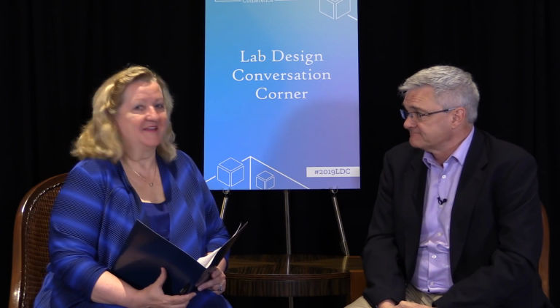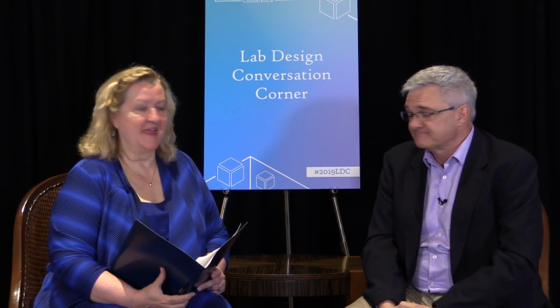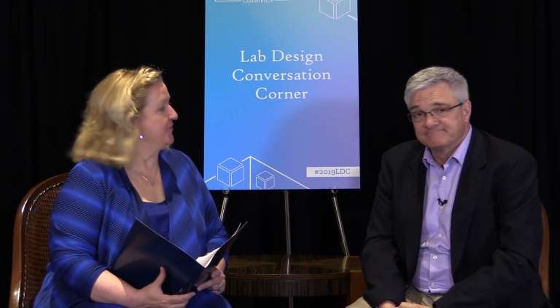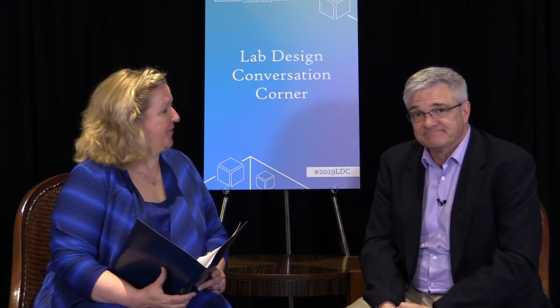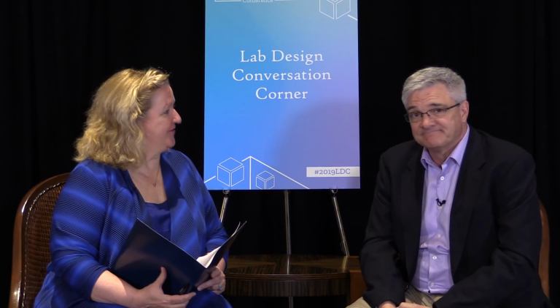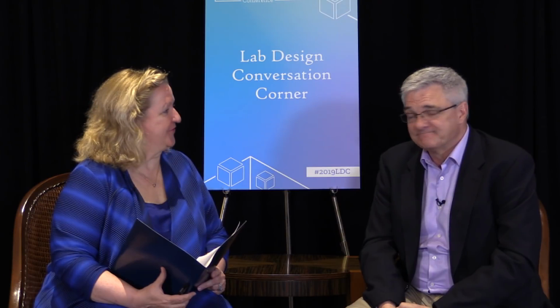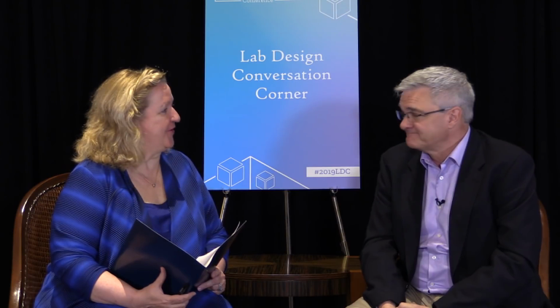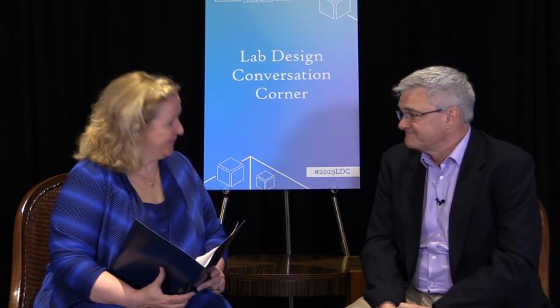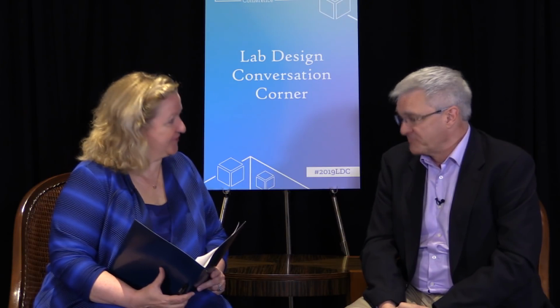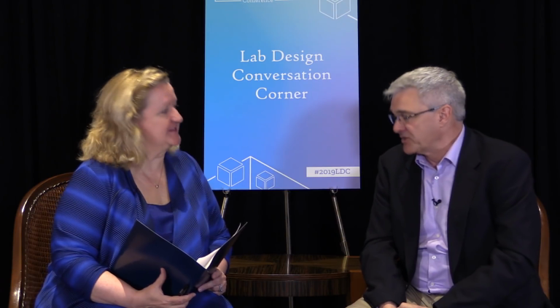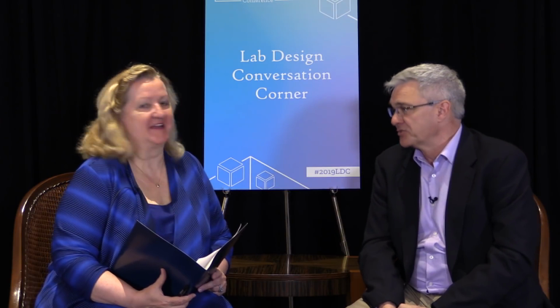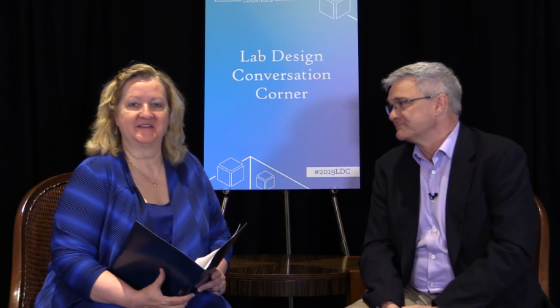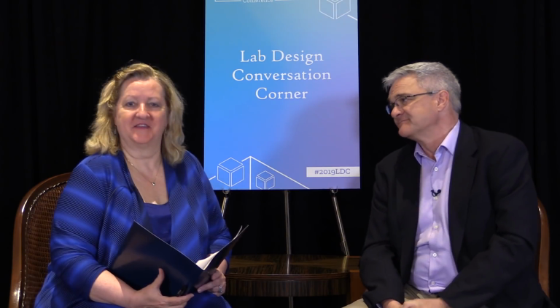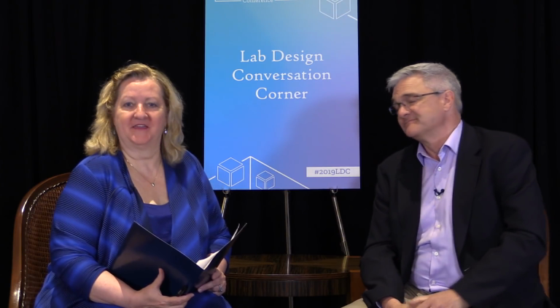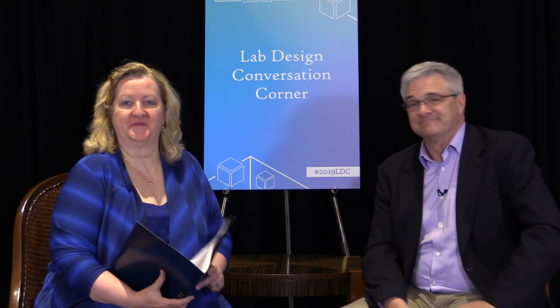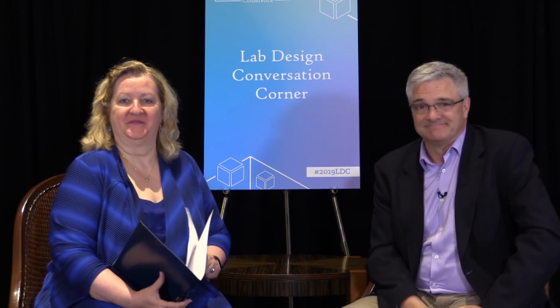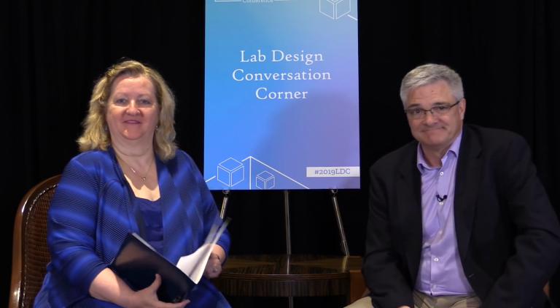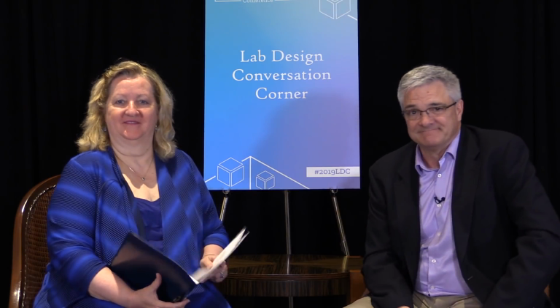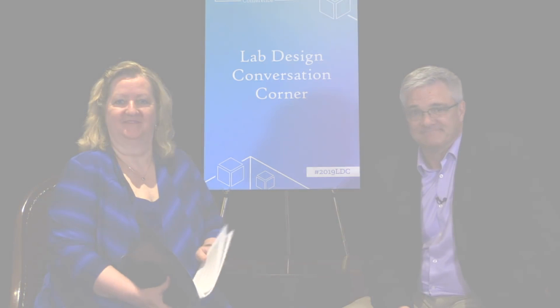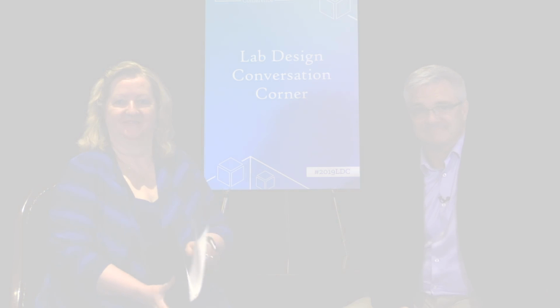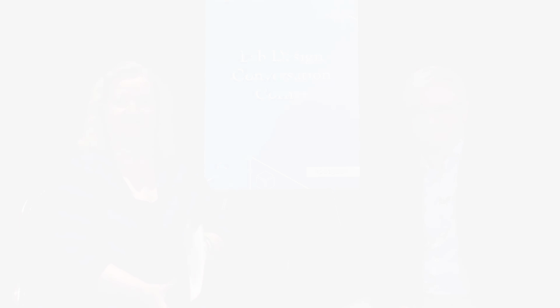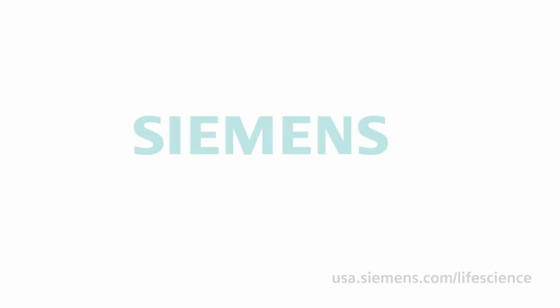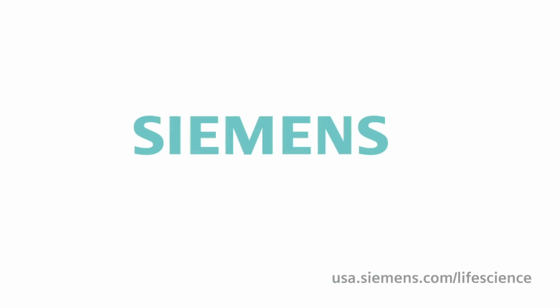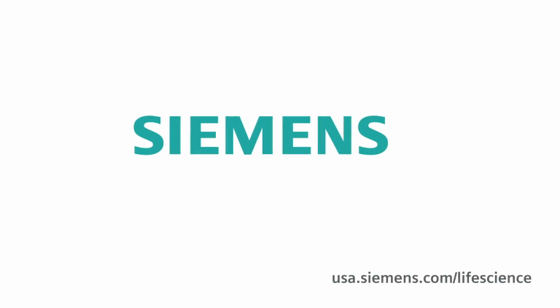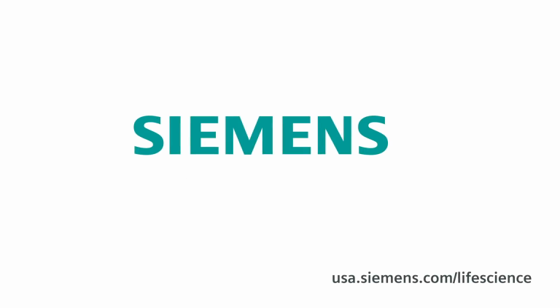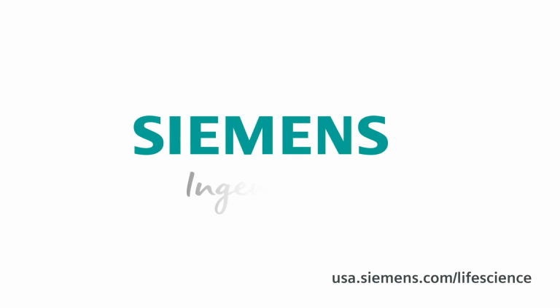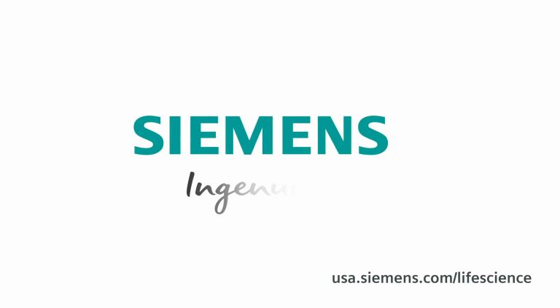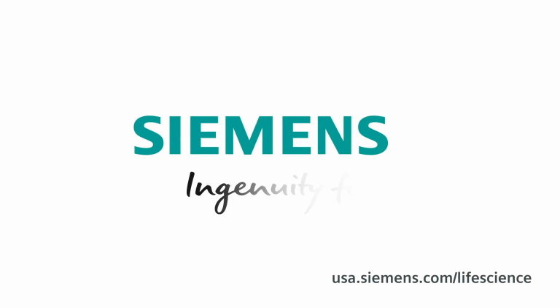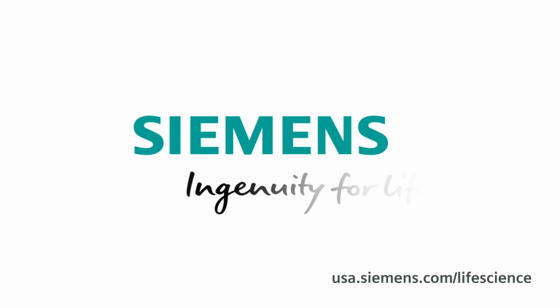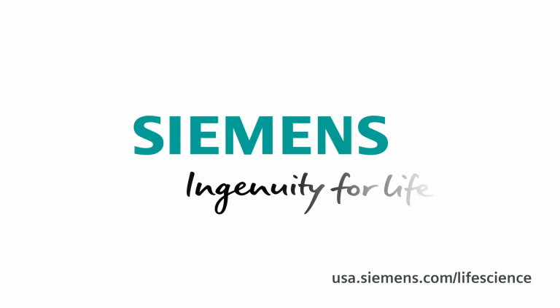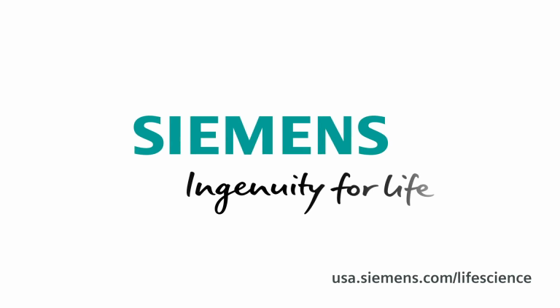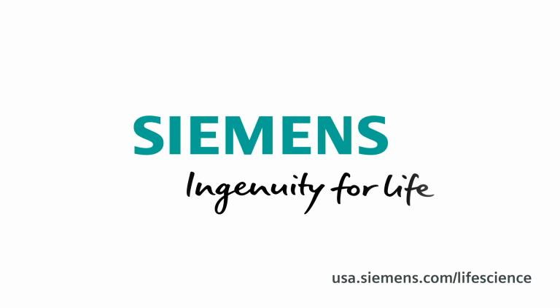Thank you, Paul, for all of your insights. Siemens — Ingenuity for life.